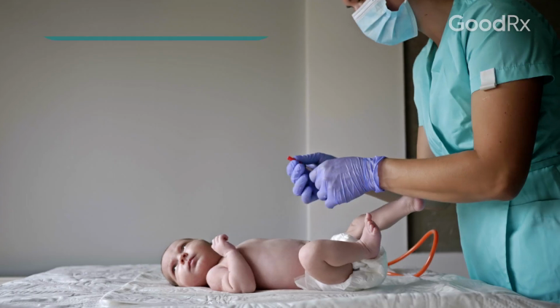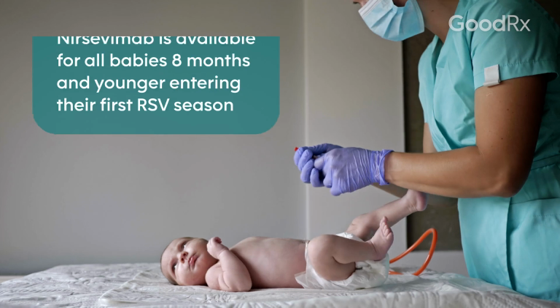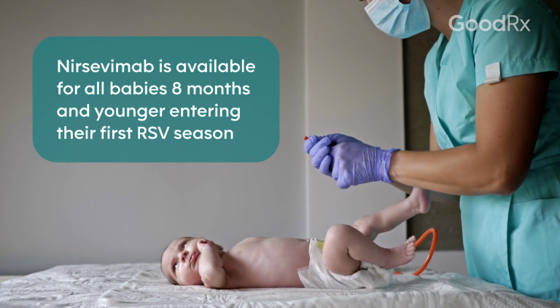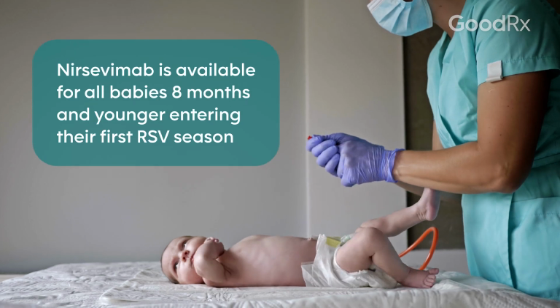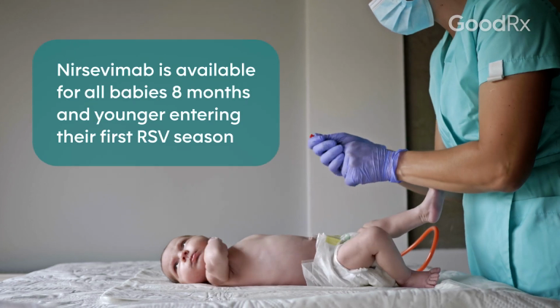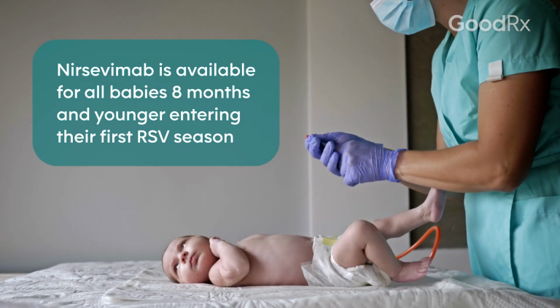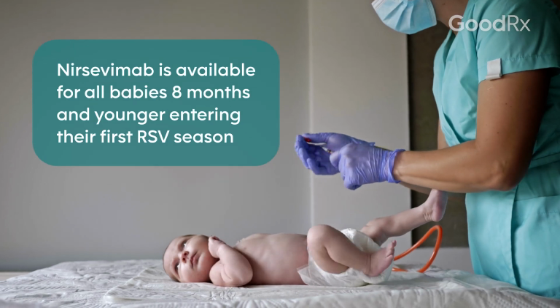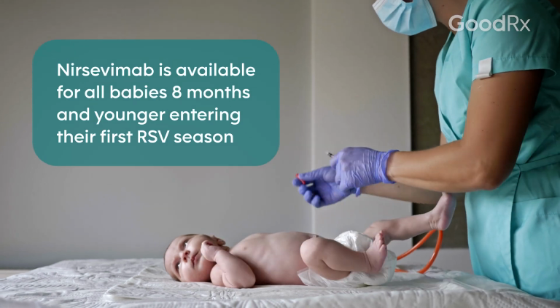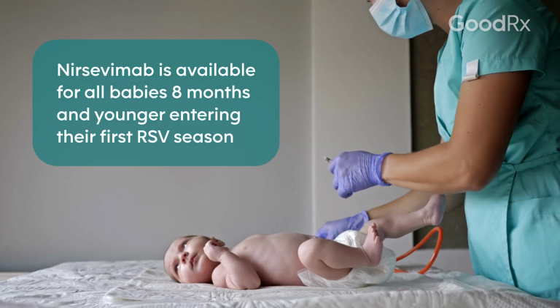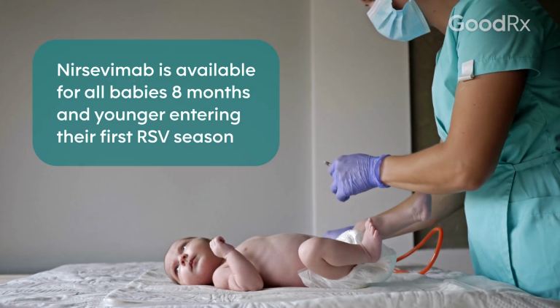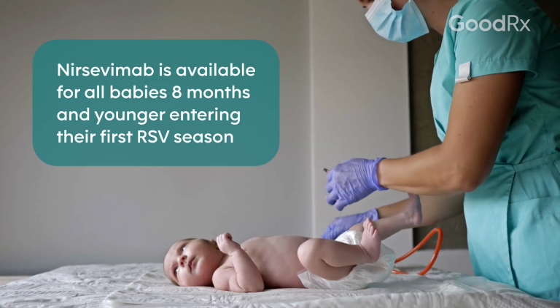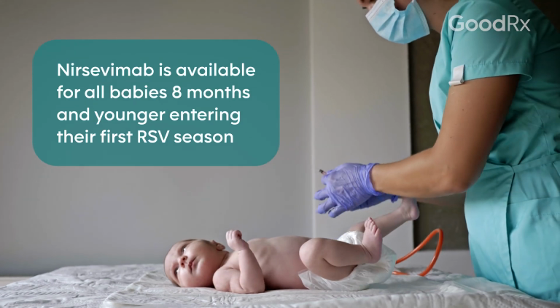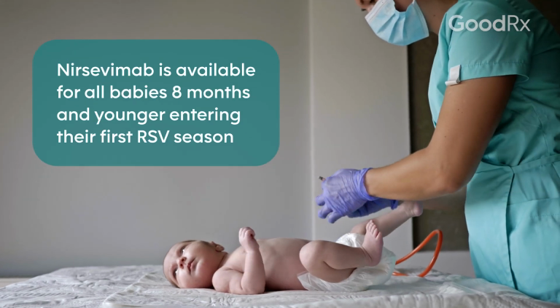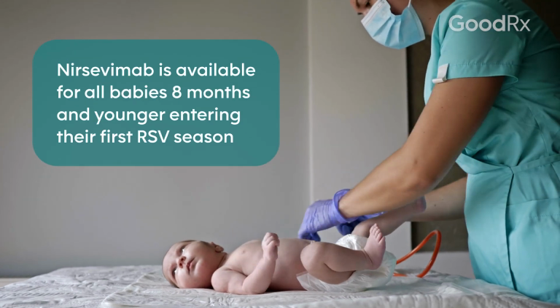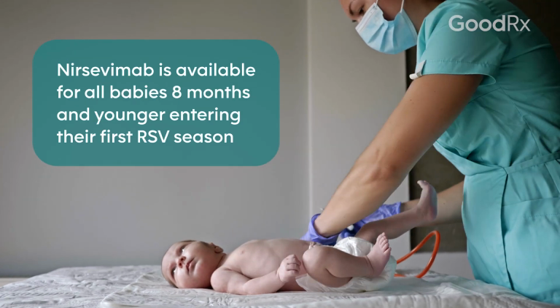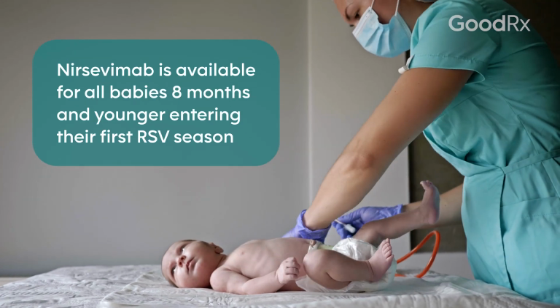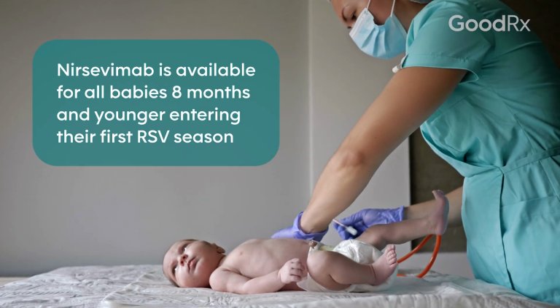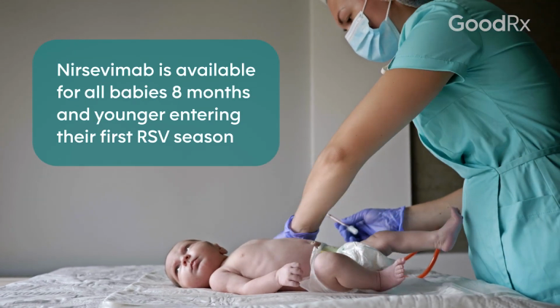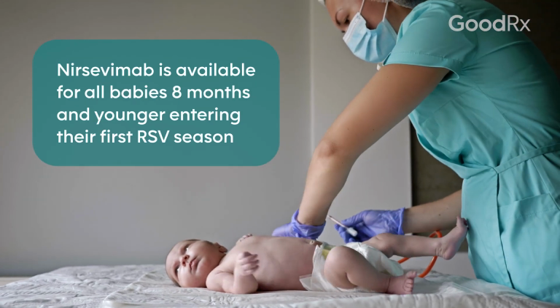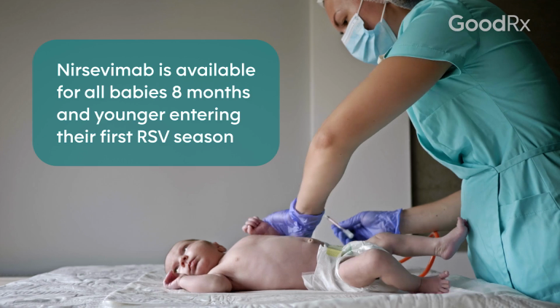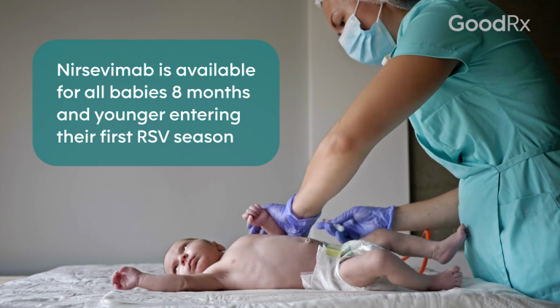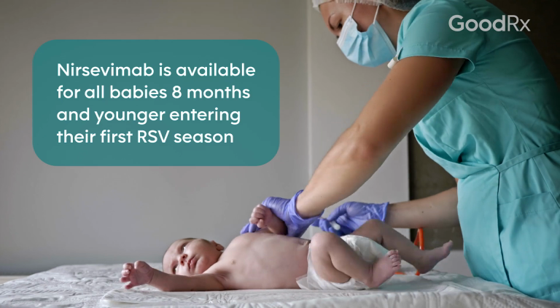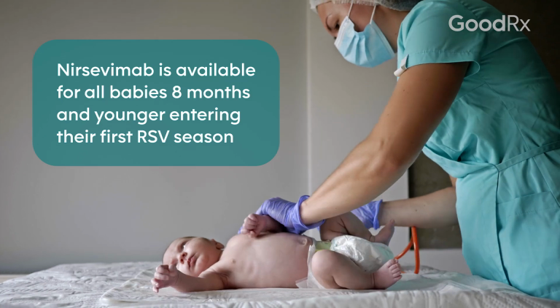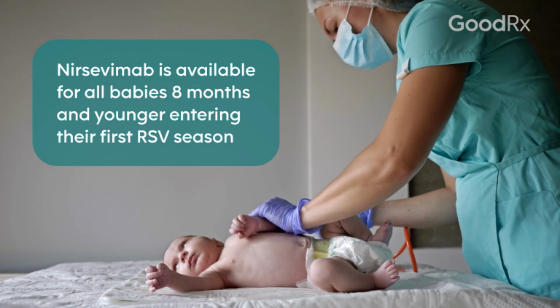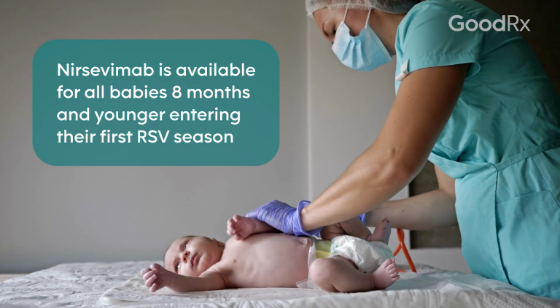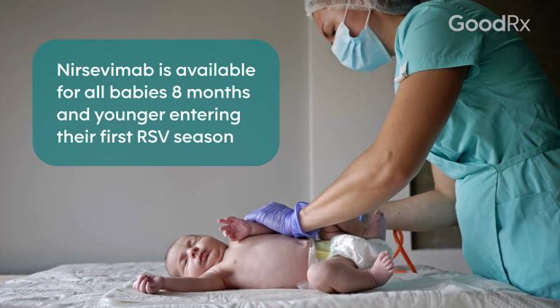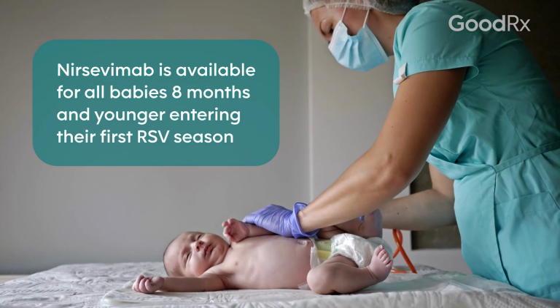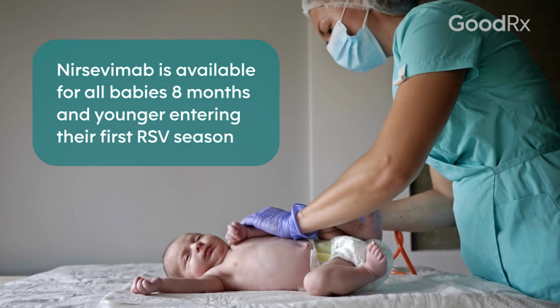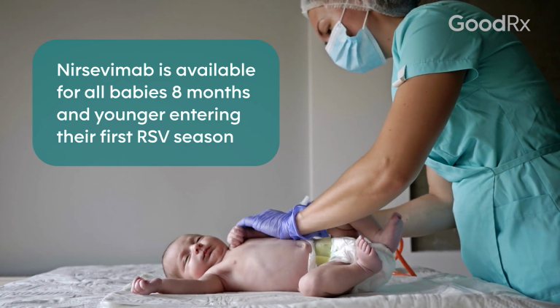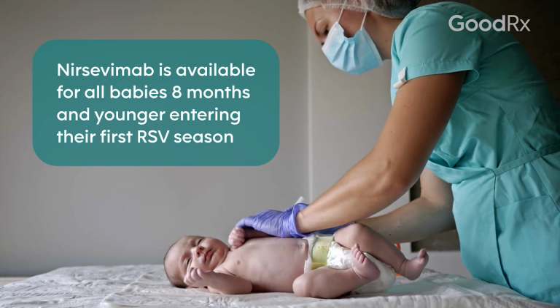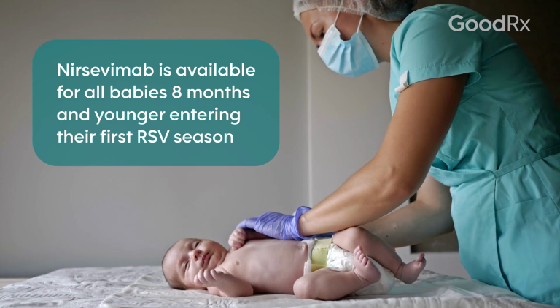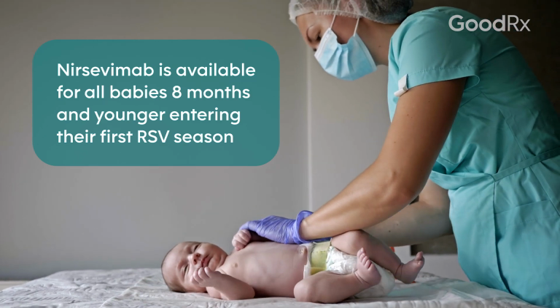You can talk to your pediatrician. It's available in your pediatrician's office, and a lot of newborn nurseries at the hospital are also administering it.